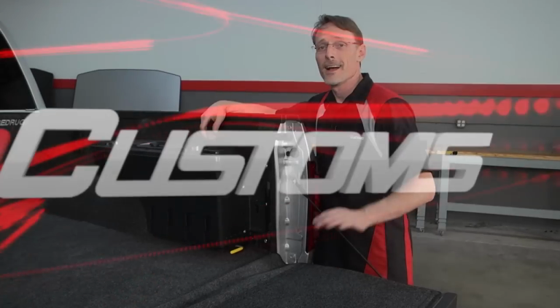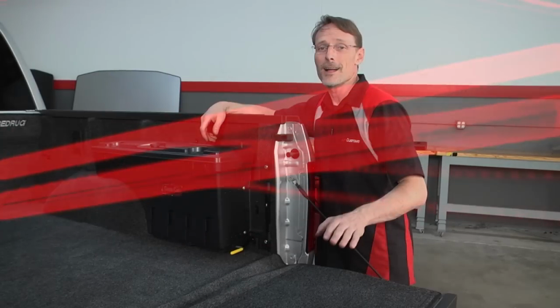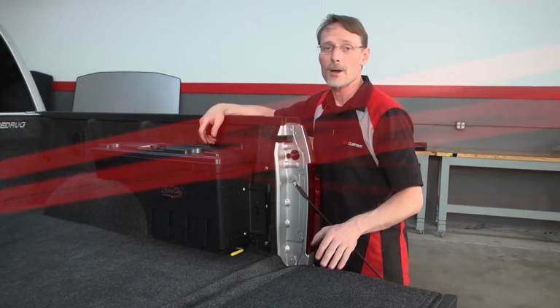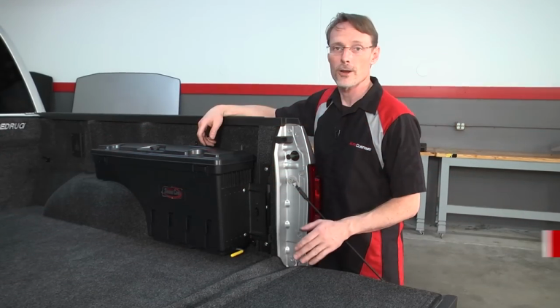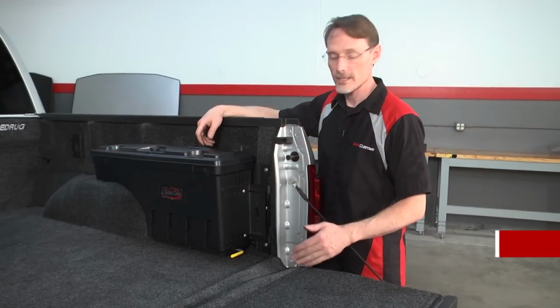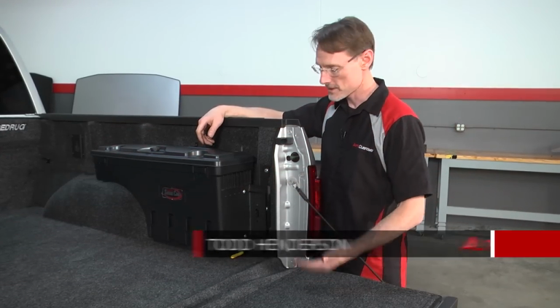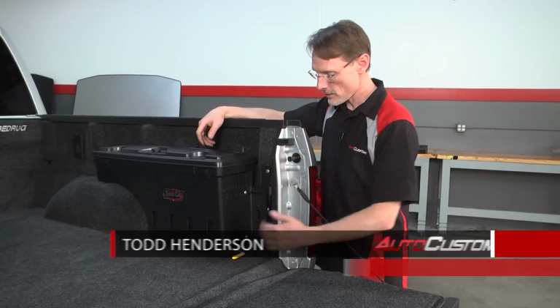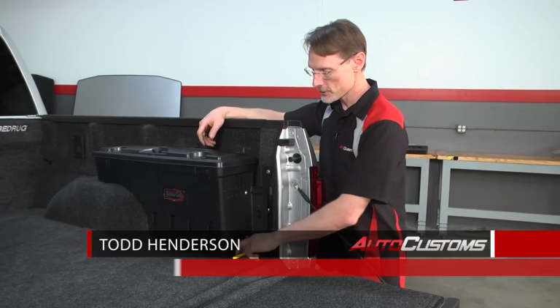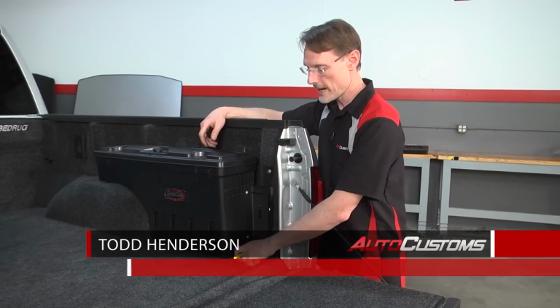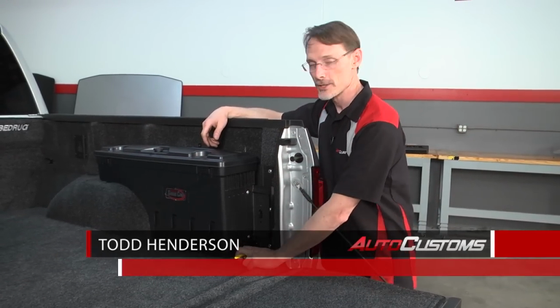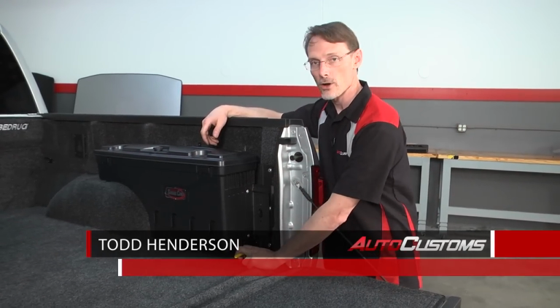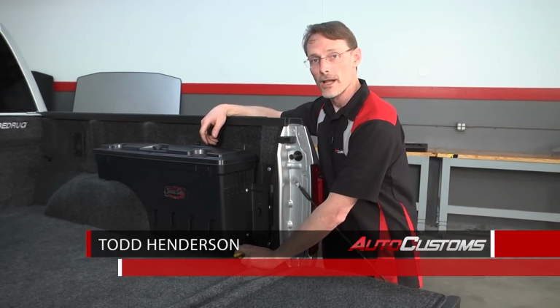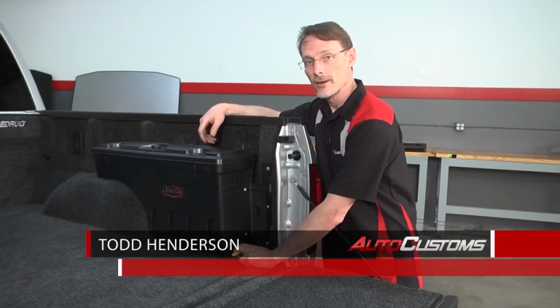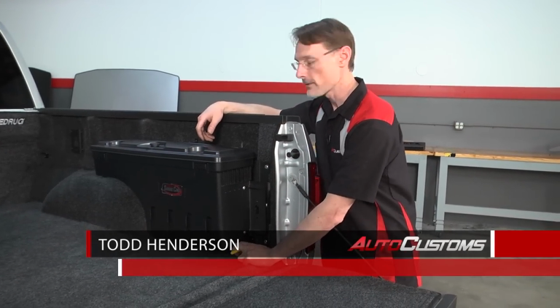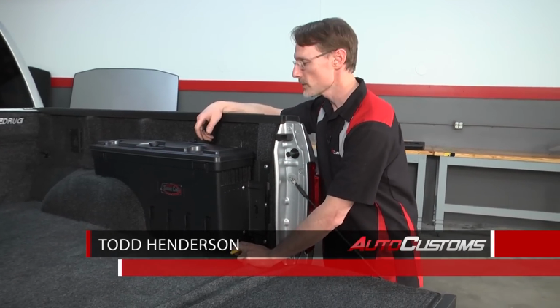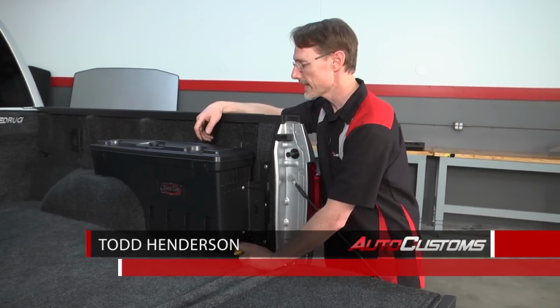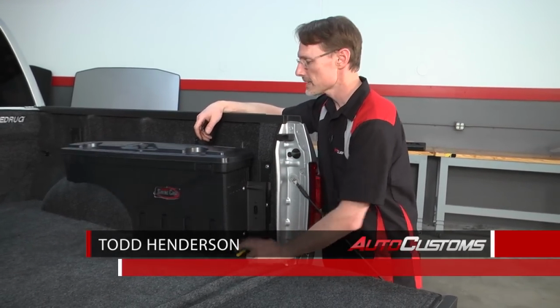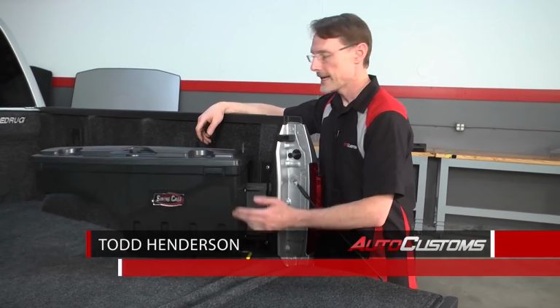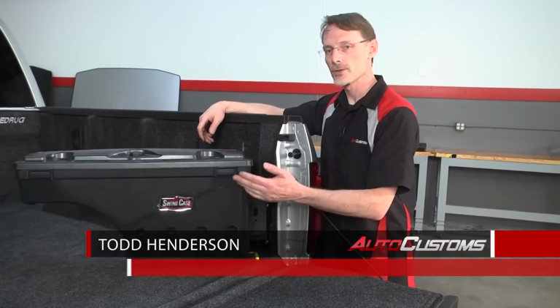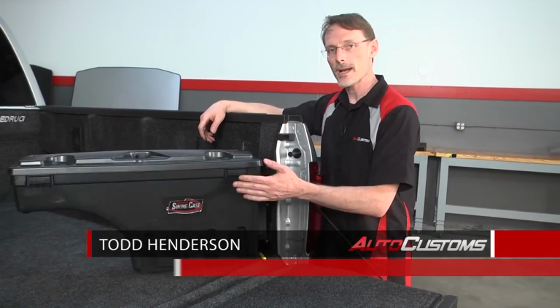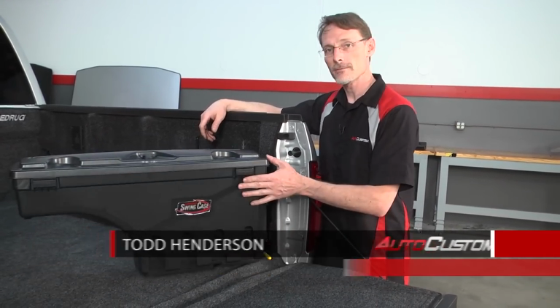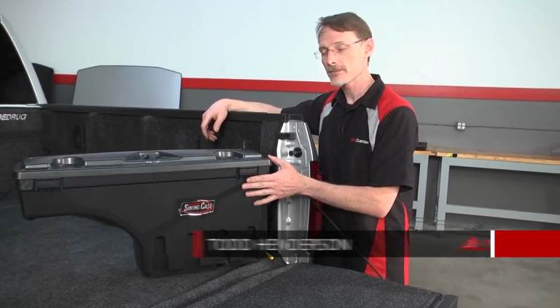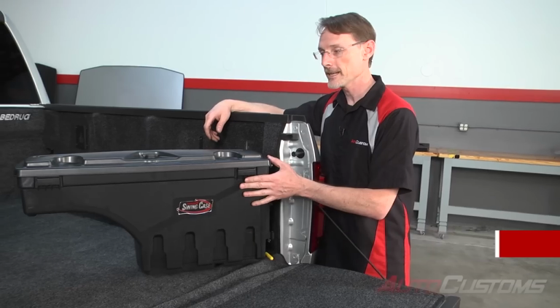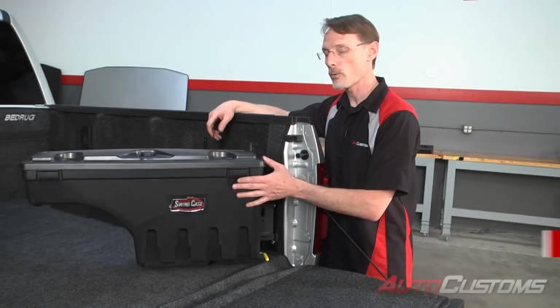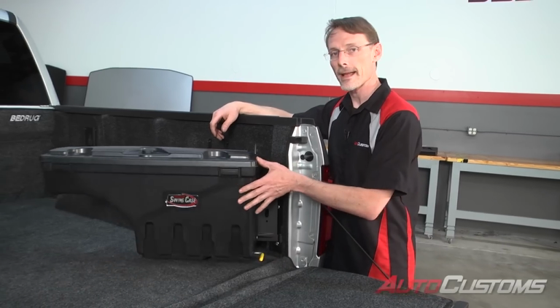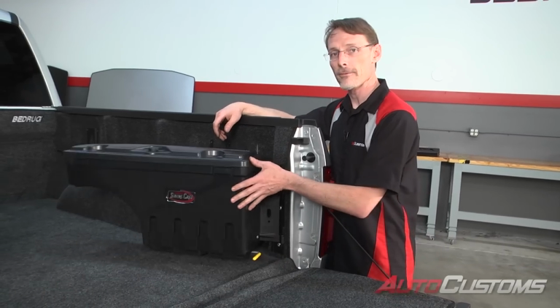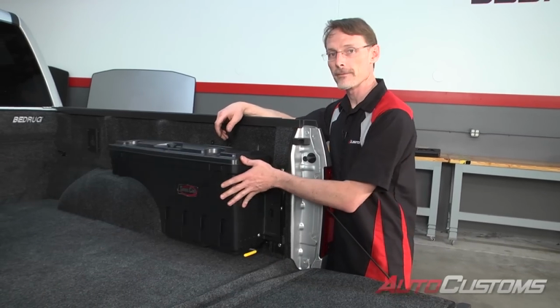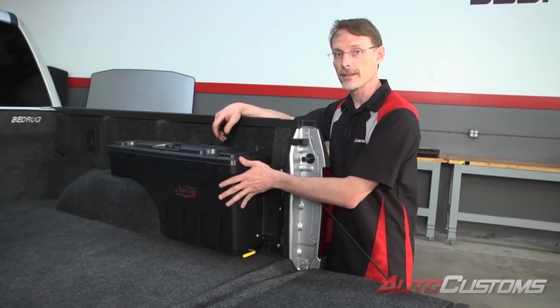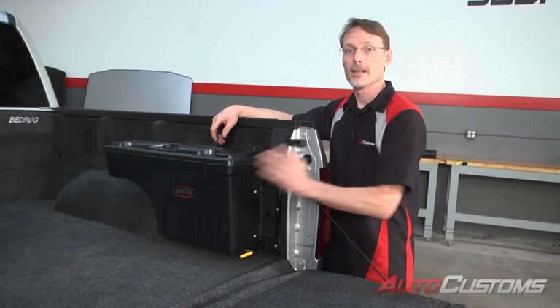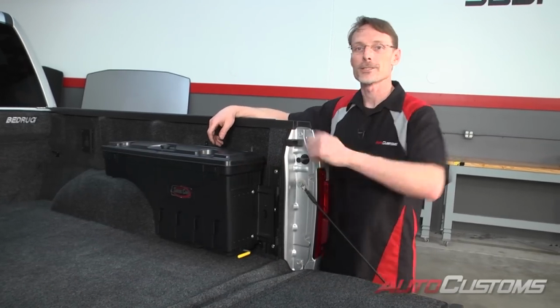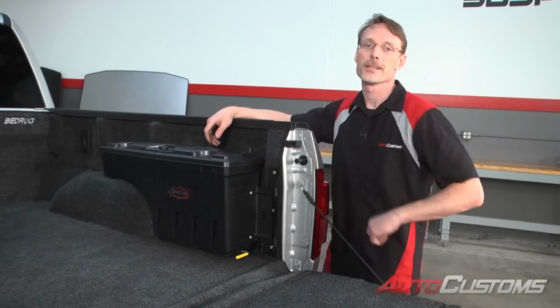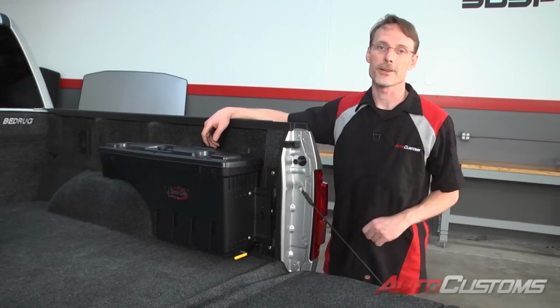Hi, I'm Todd with AutoCustoms. Today I want to show you how to install the UnderCover Swing Case in this 2015 Ford F-150. Let's go ahead and get started.